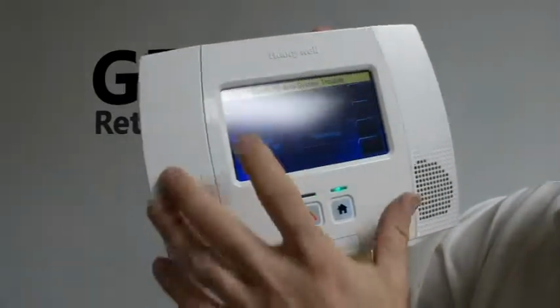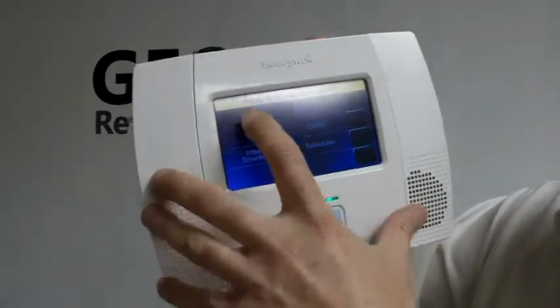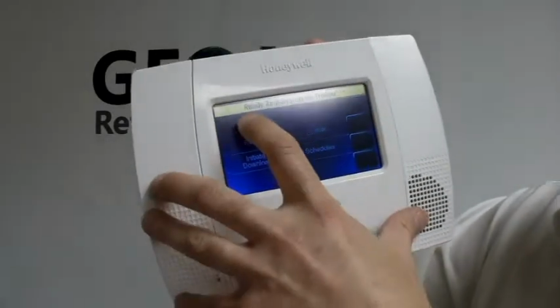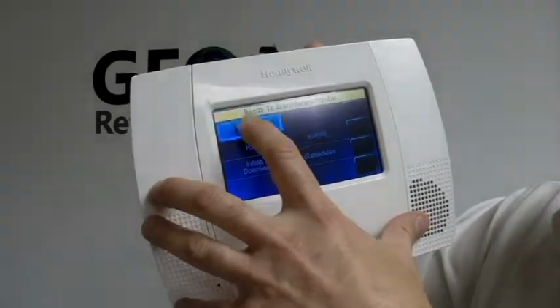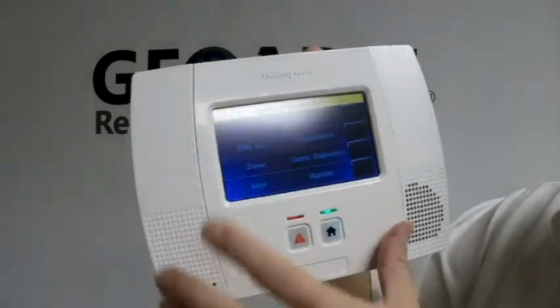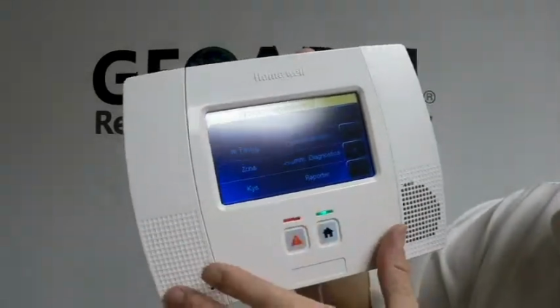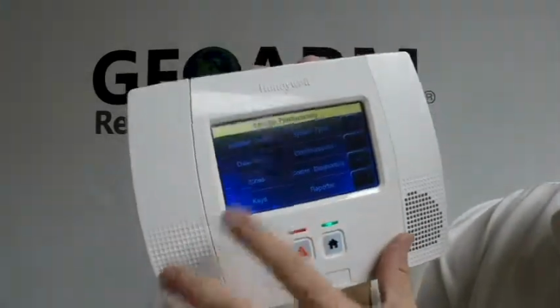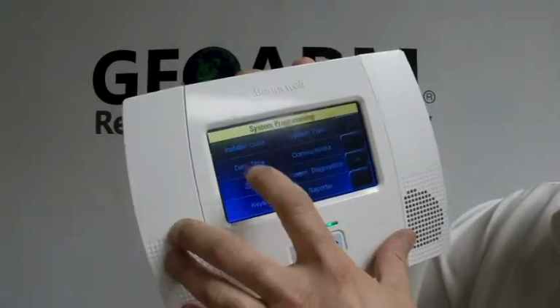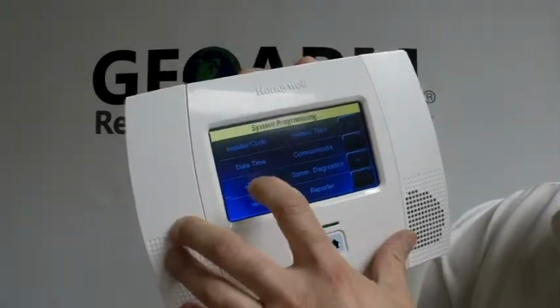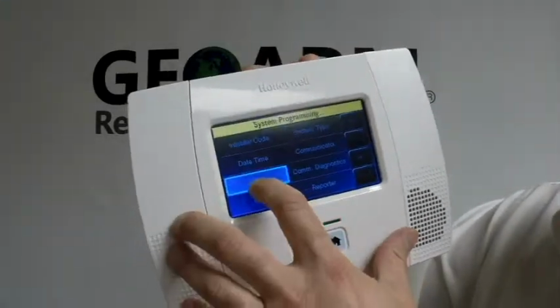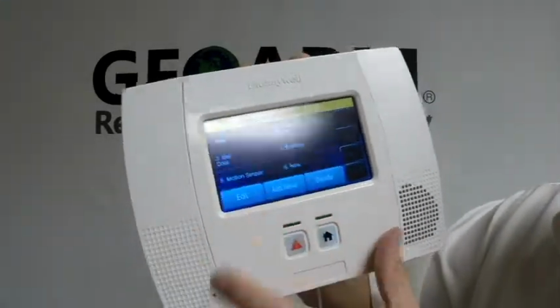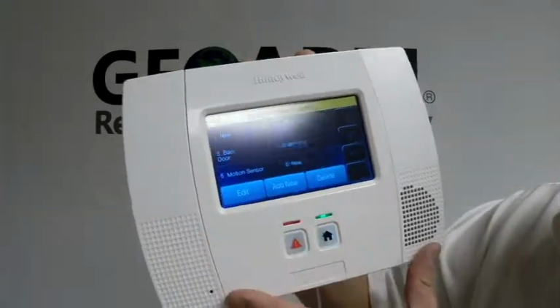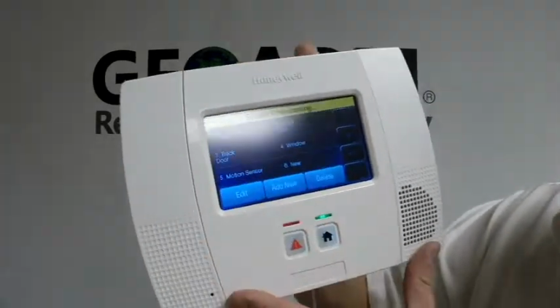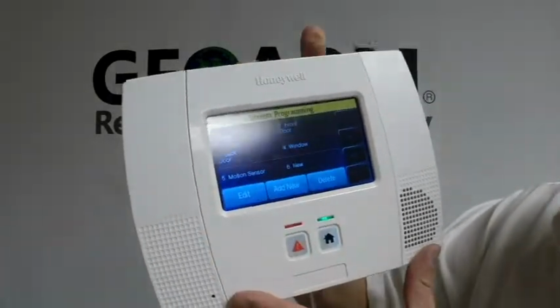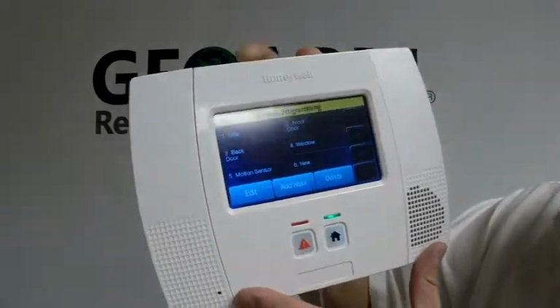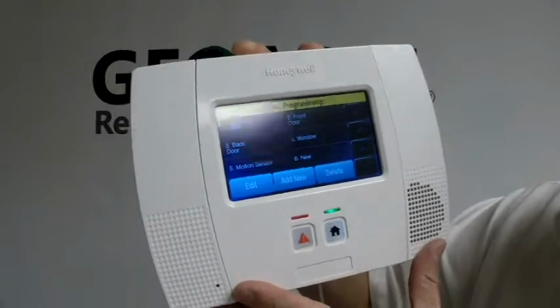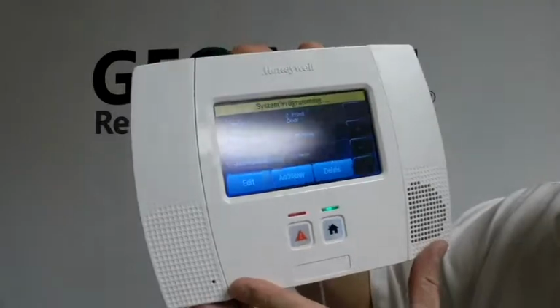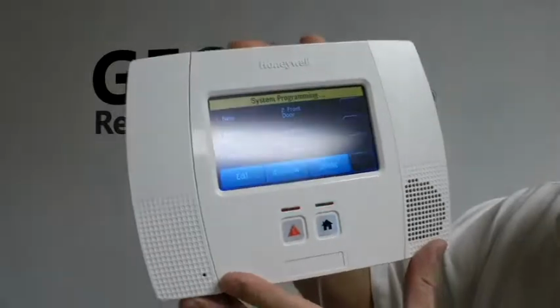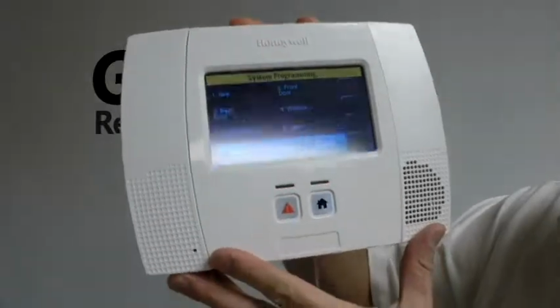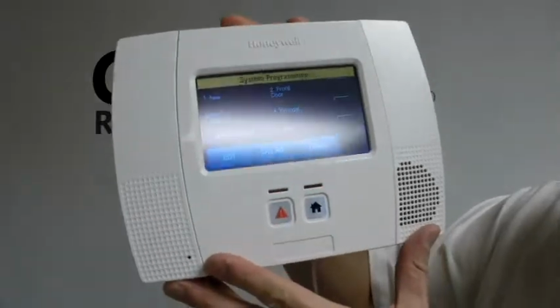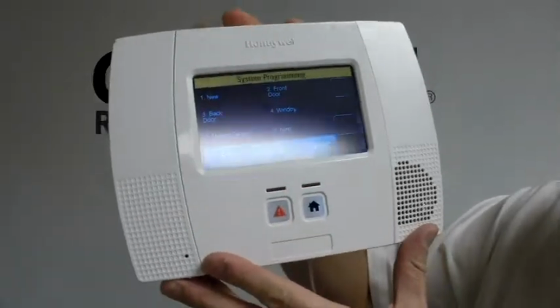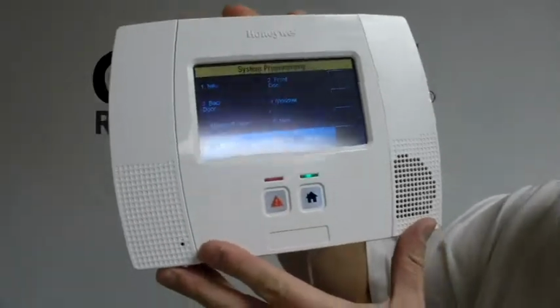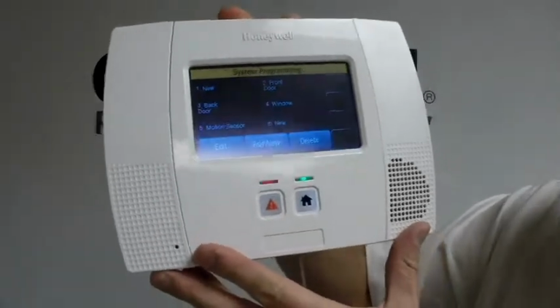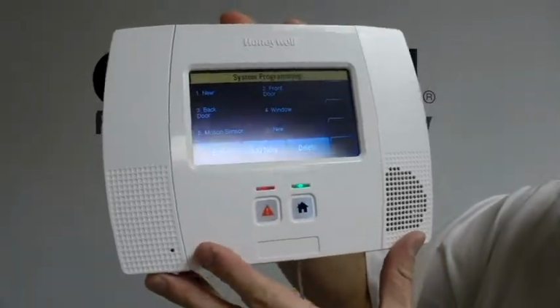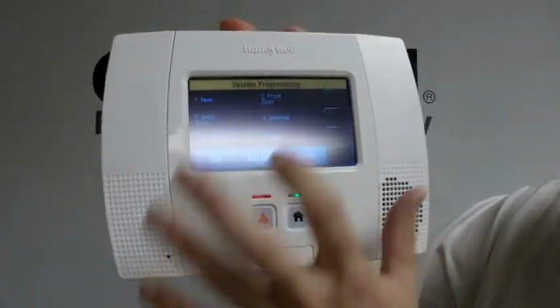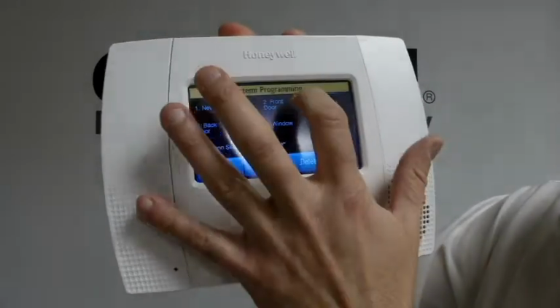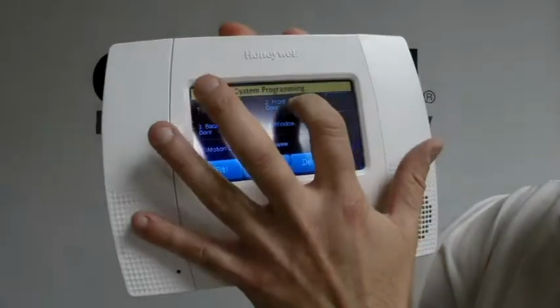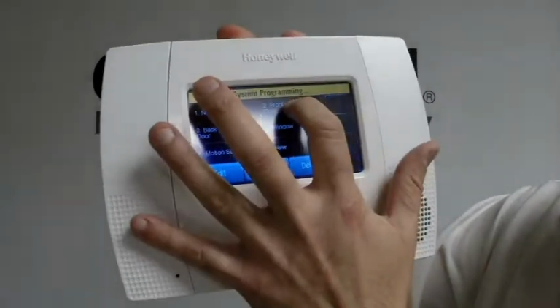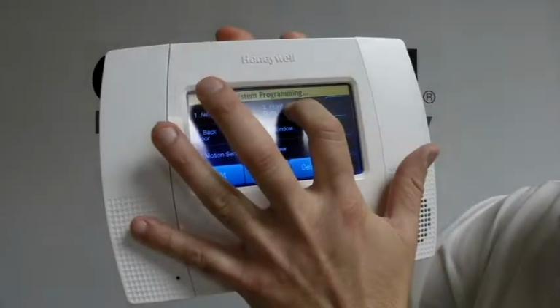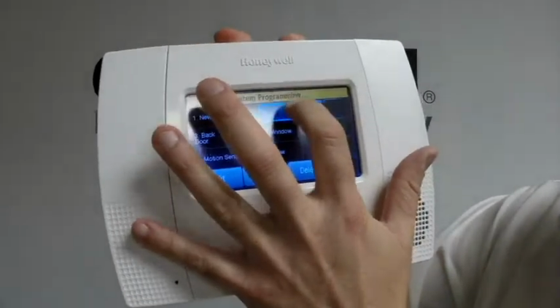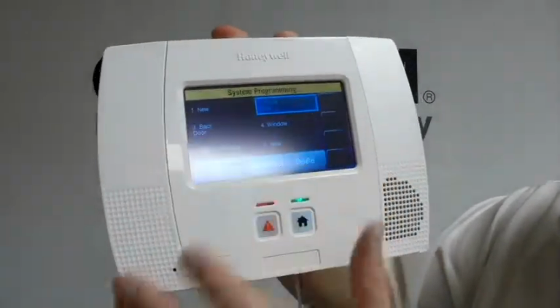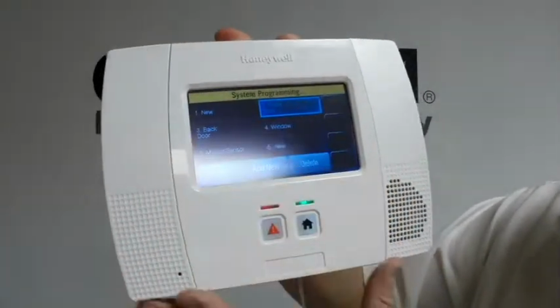From here you're going to select Program, then Zones. We're going to put this in as zone 2, which is the first zone on these panels.